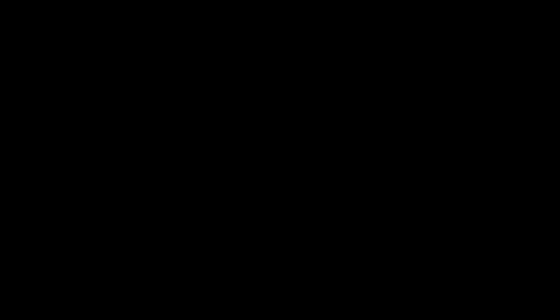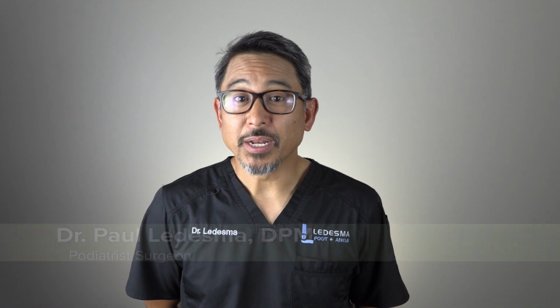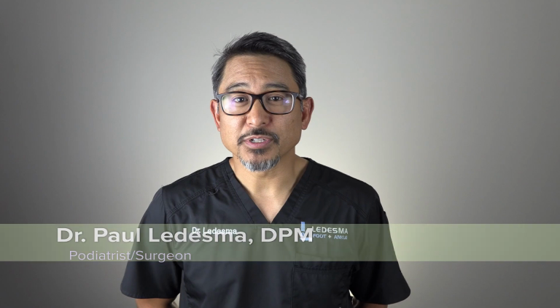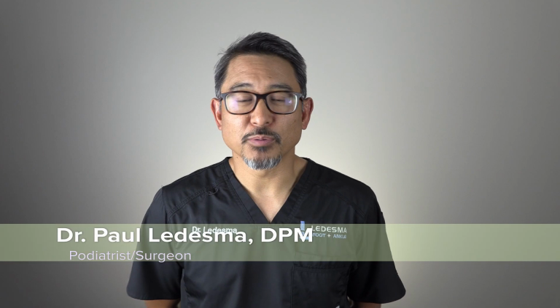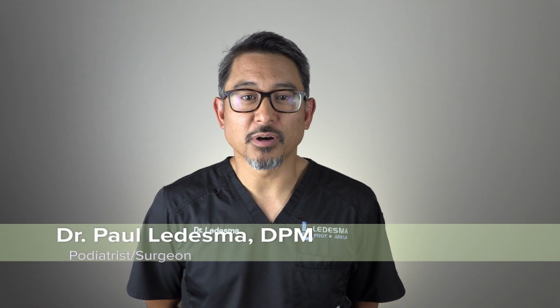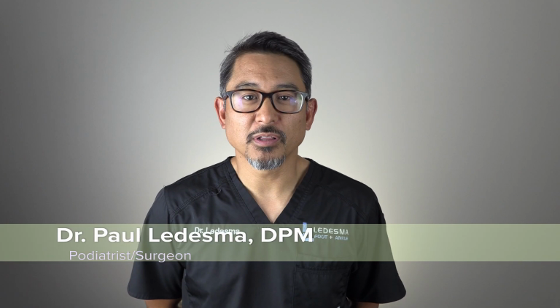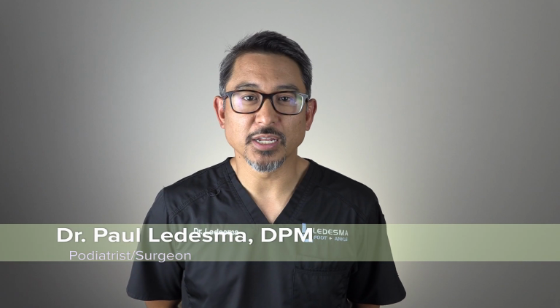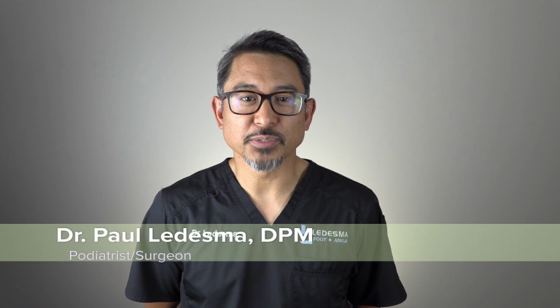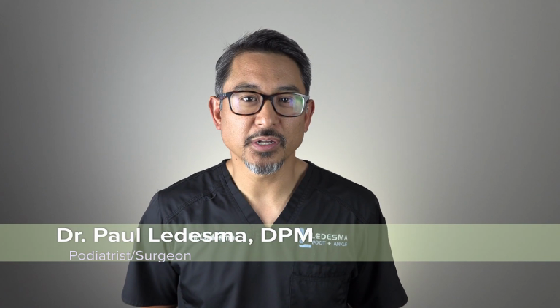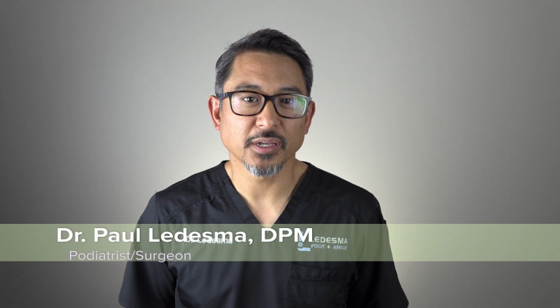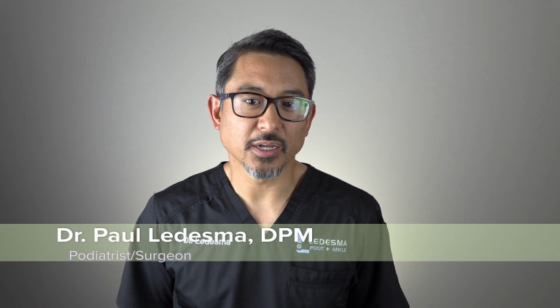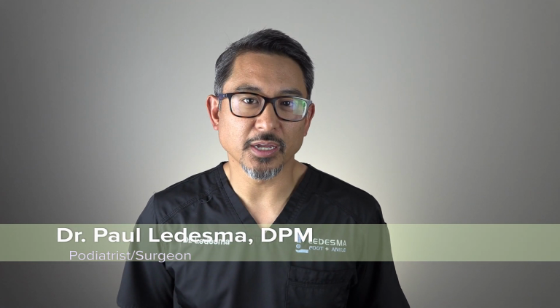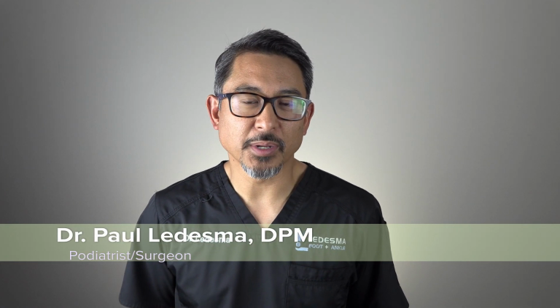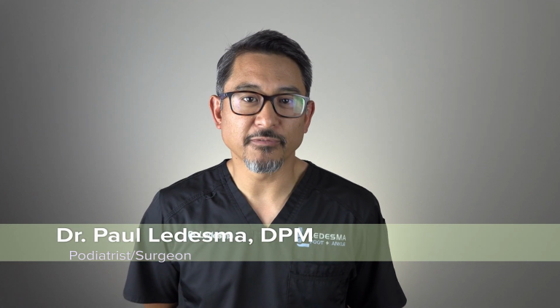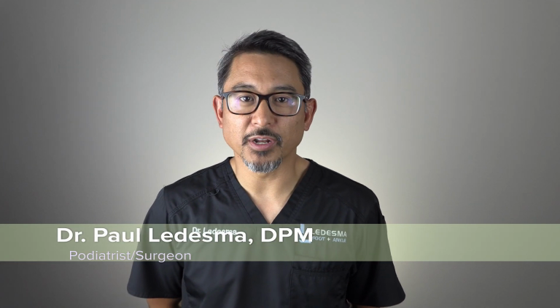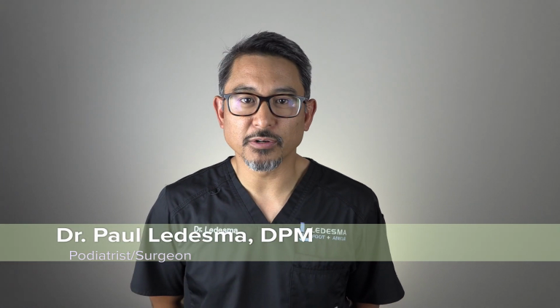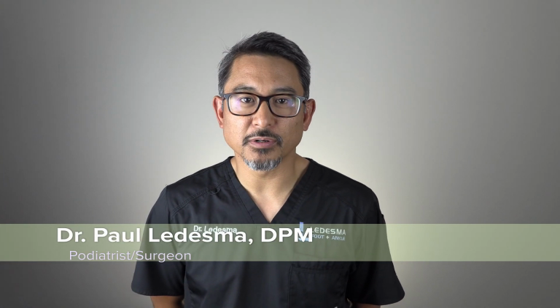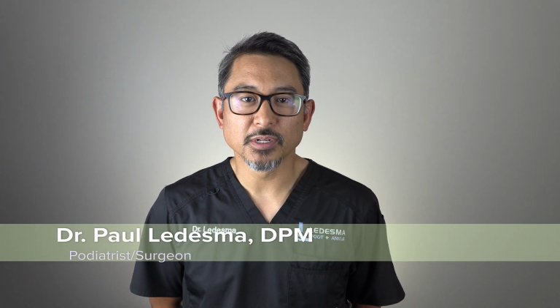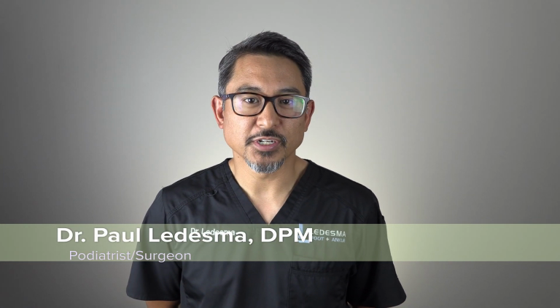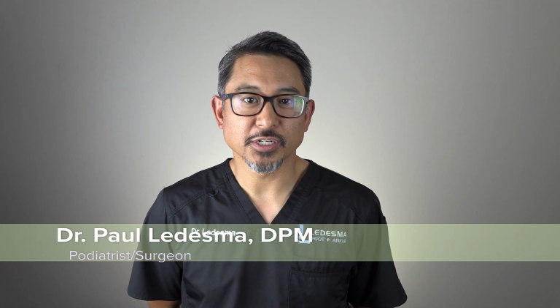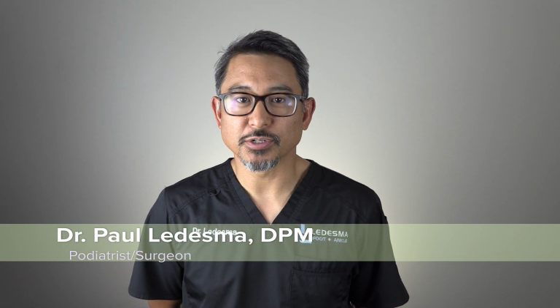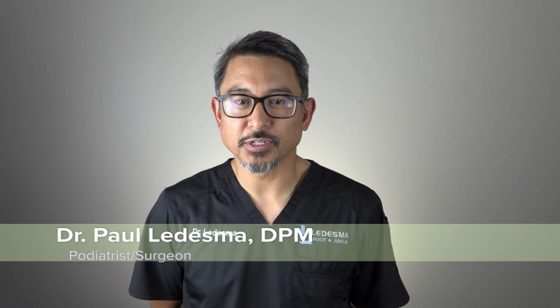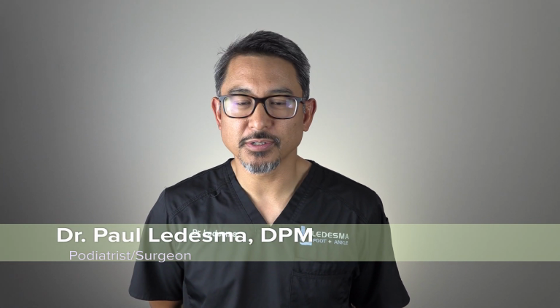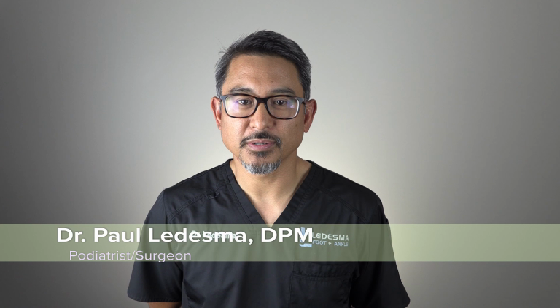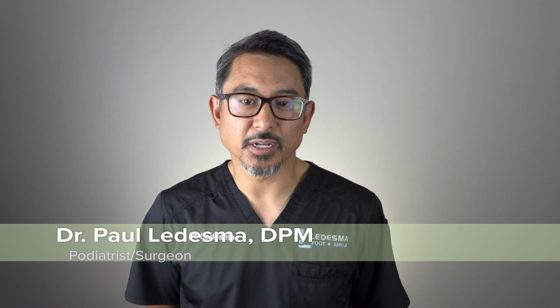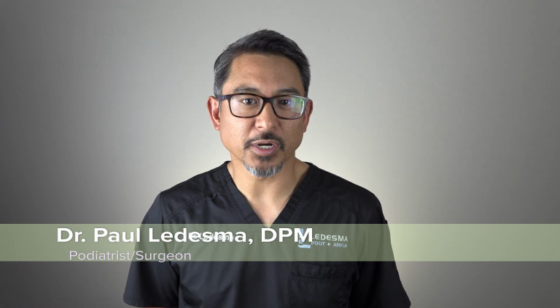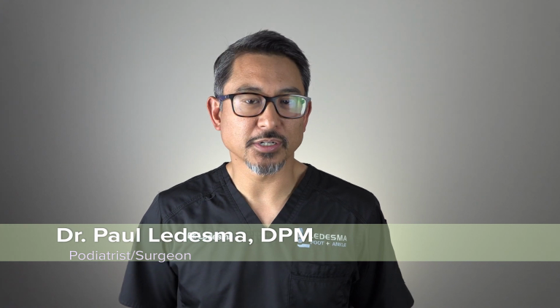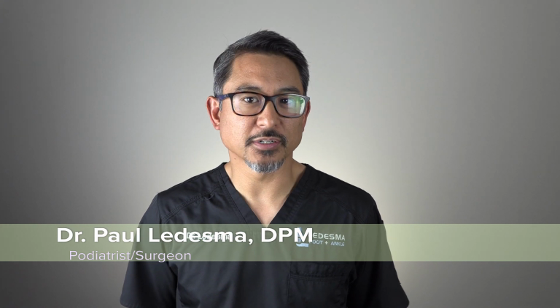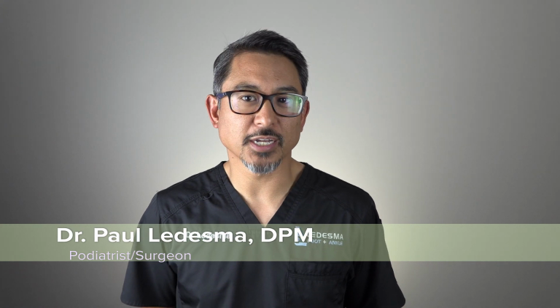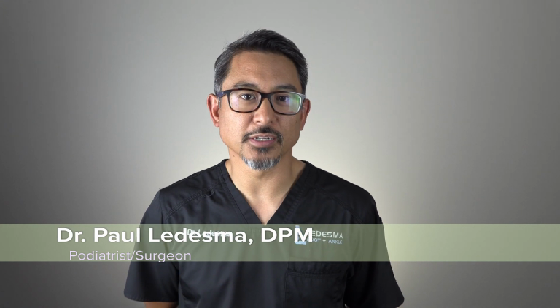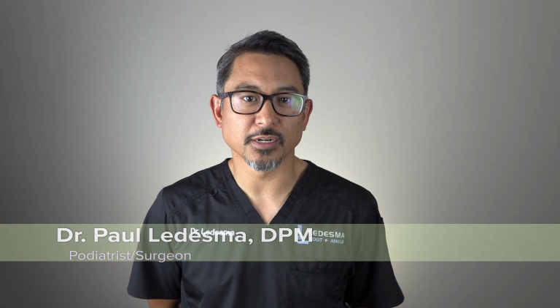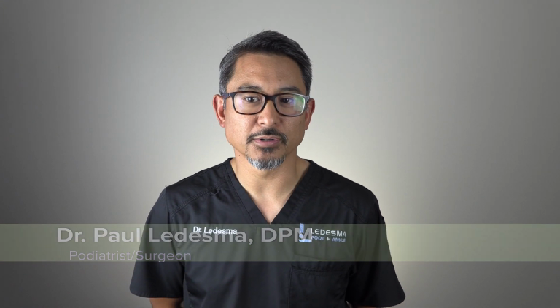My name is Dr. Paul Wadesma. I am a foot and ankle physician and surgeon, and I practice here in Scottsdale, Arizona.